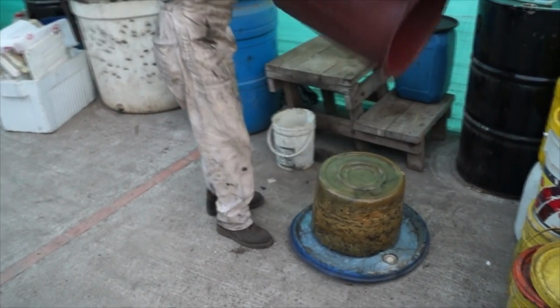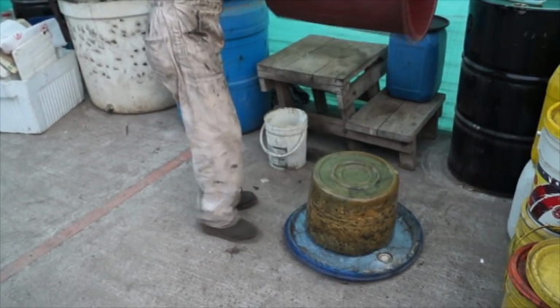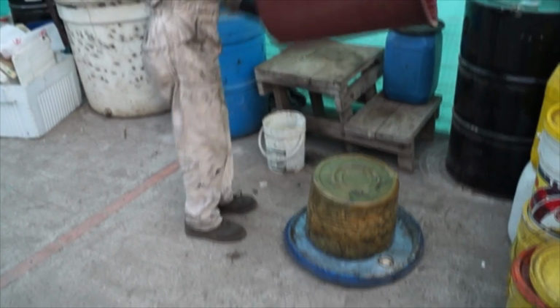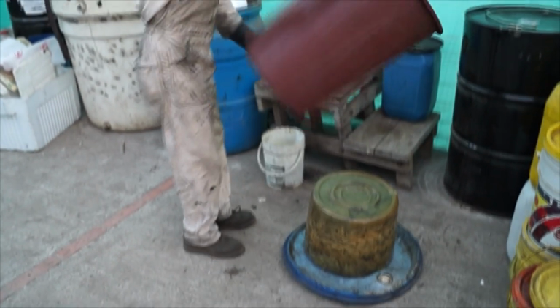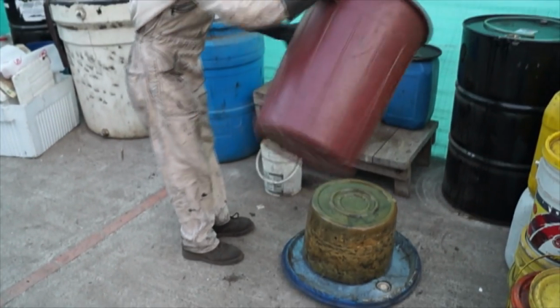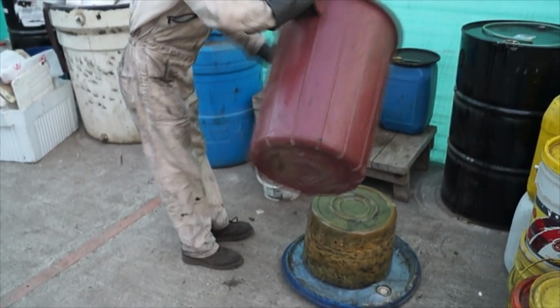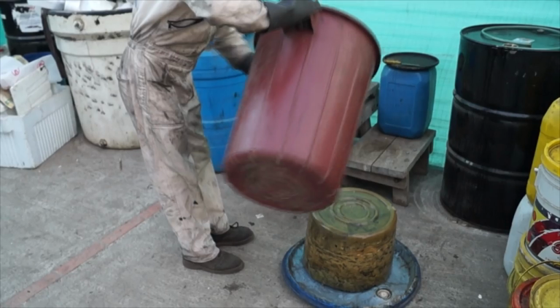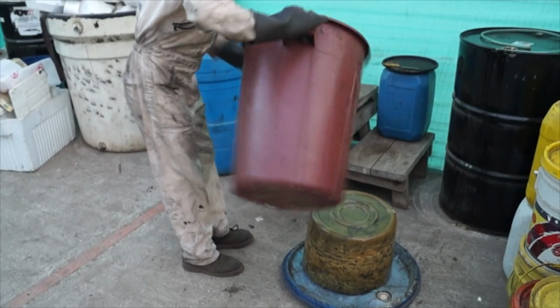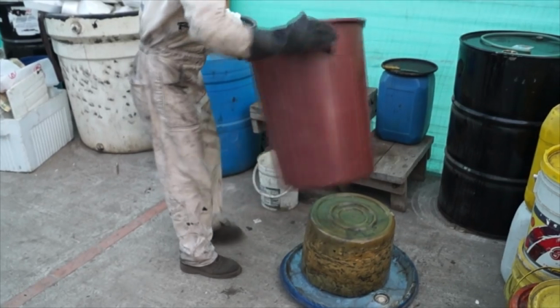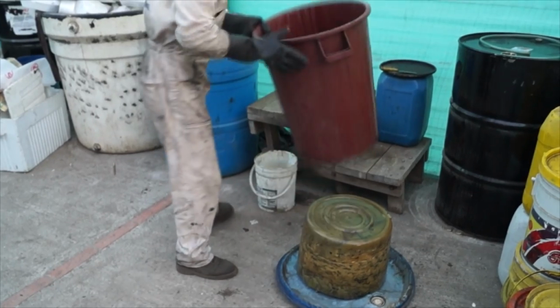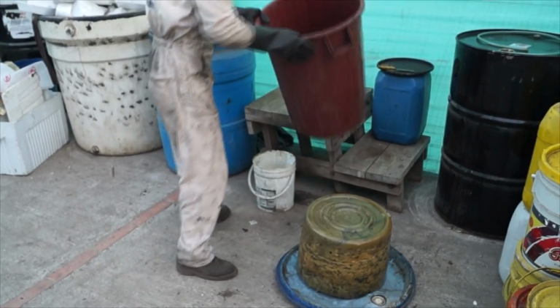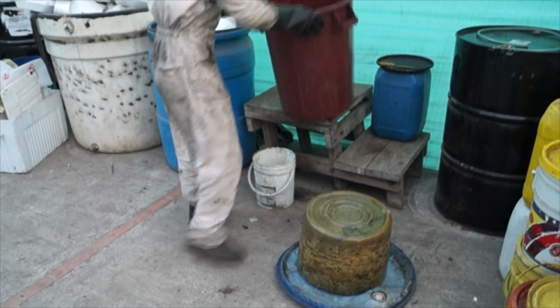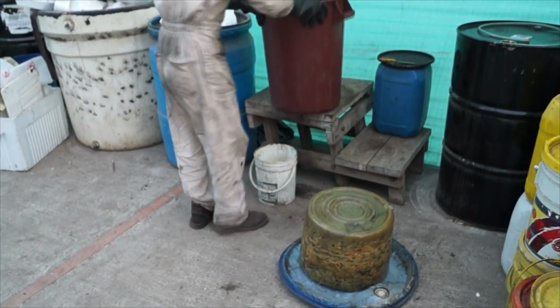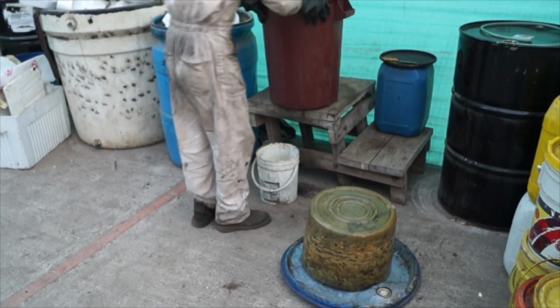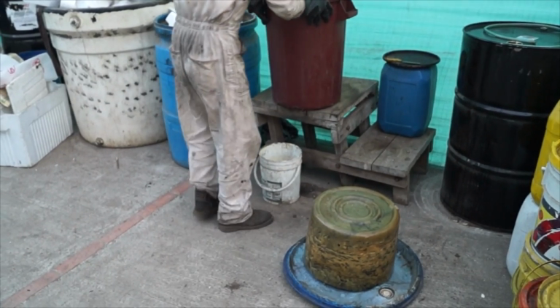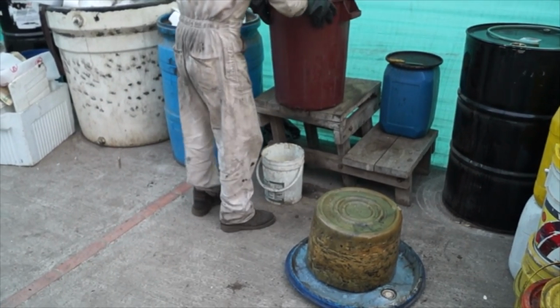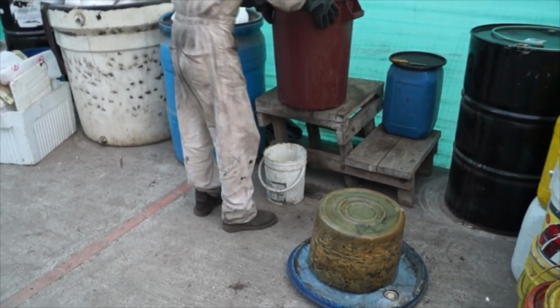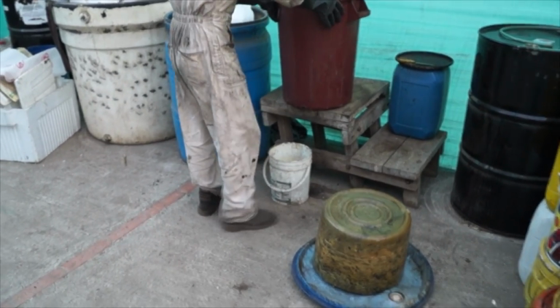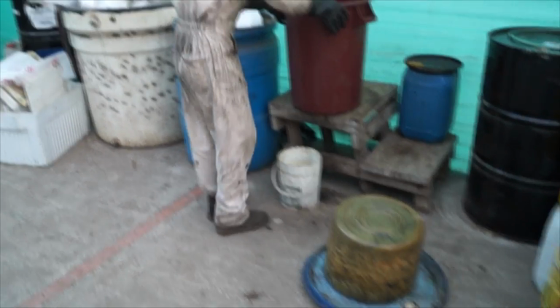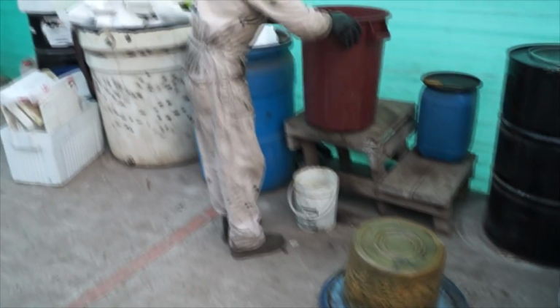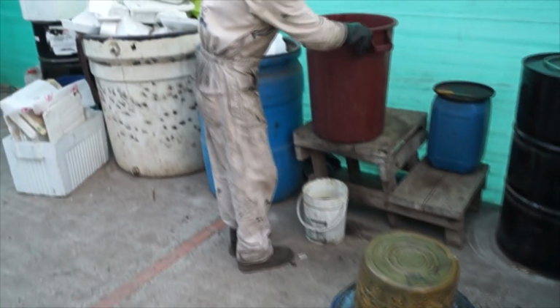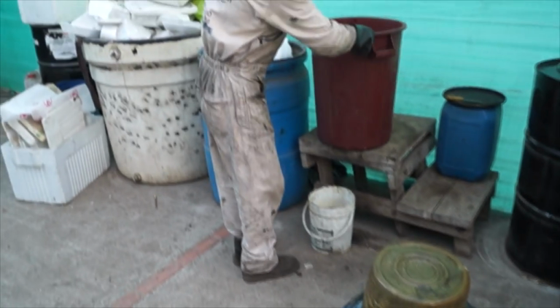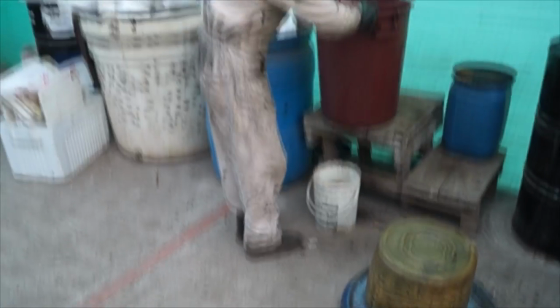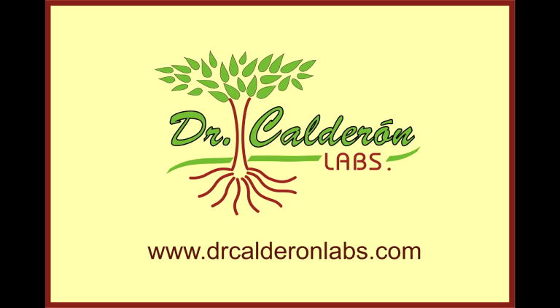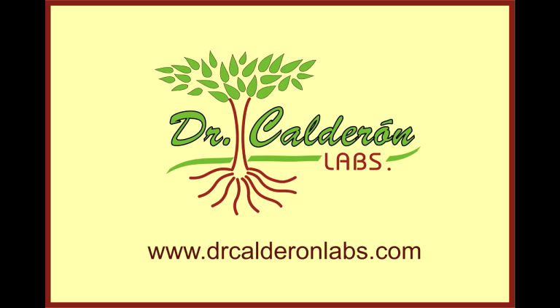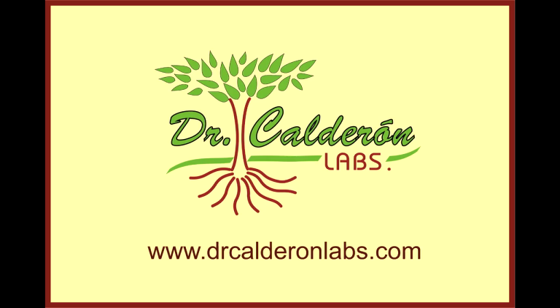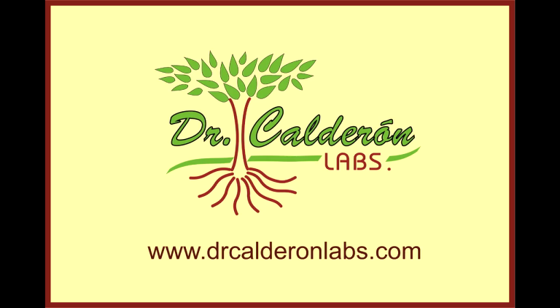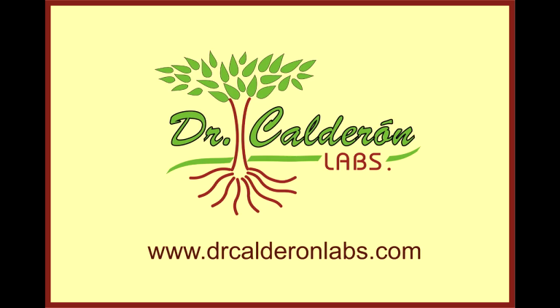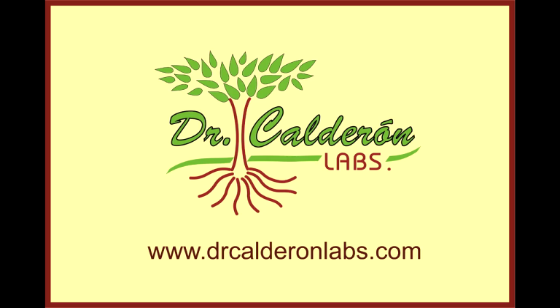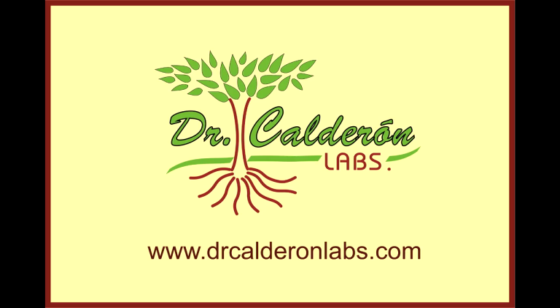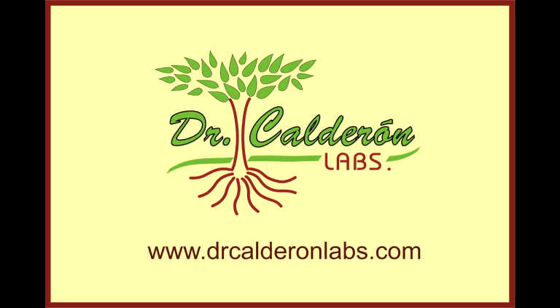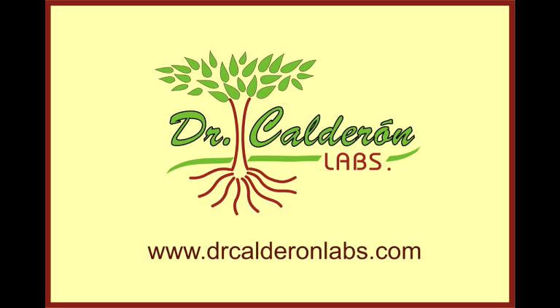Cakes produced like this can be delivered to Dr. Calderon Laboratory for further processing.